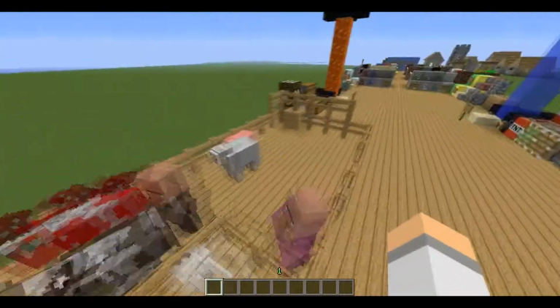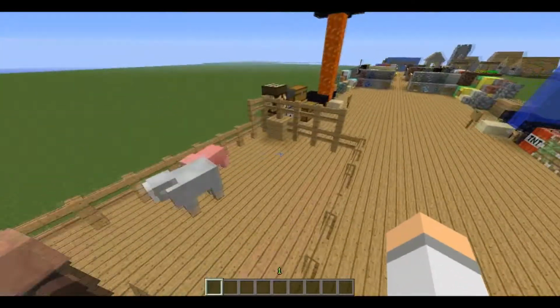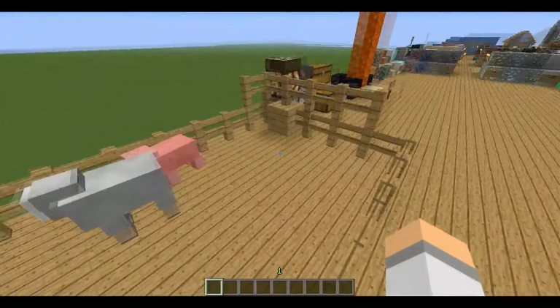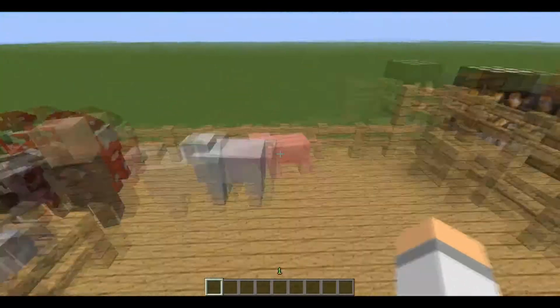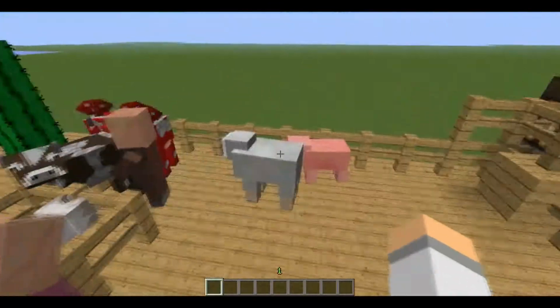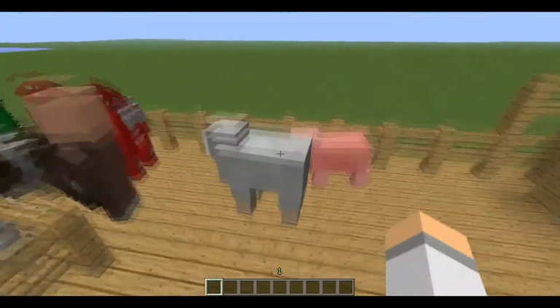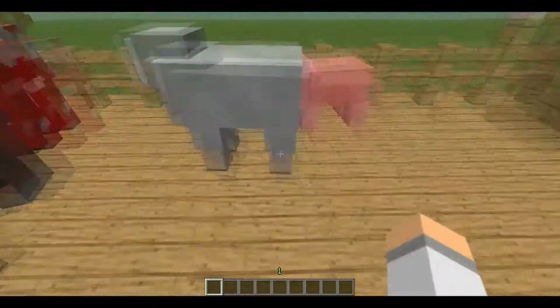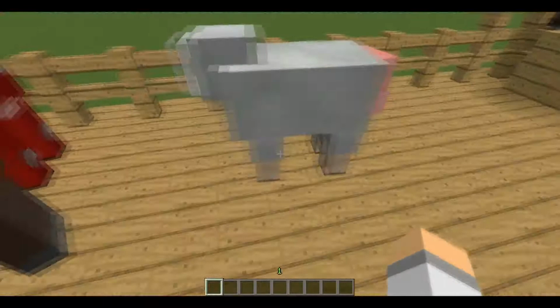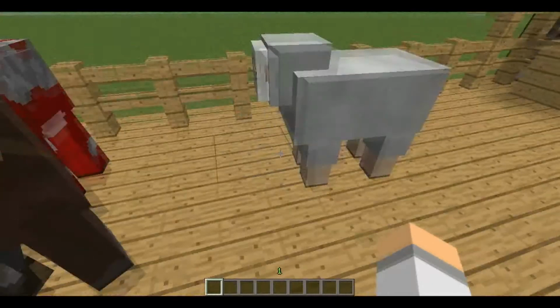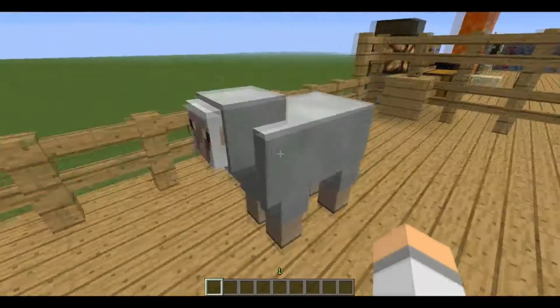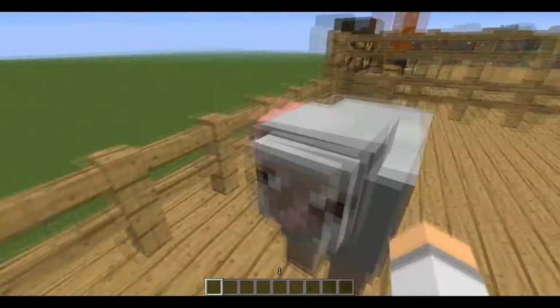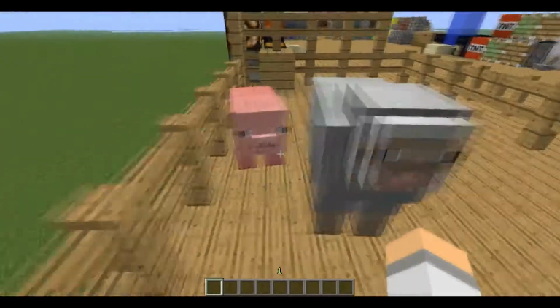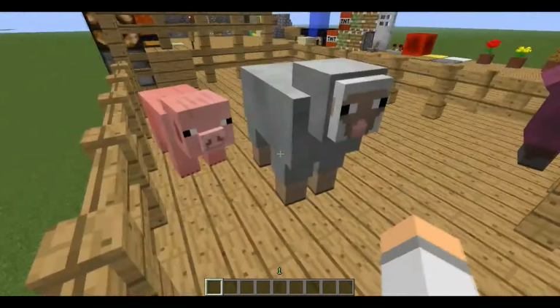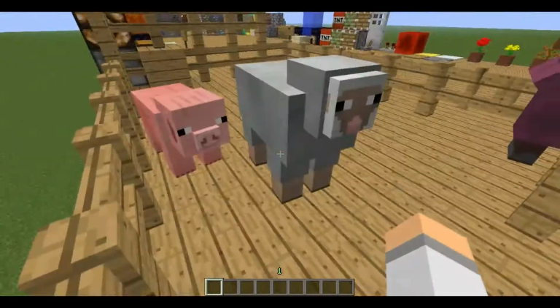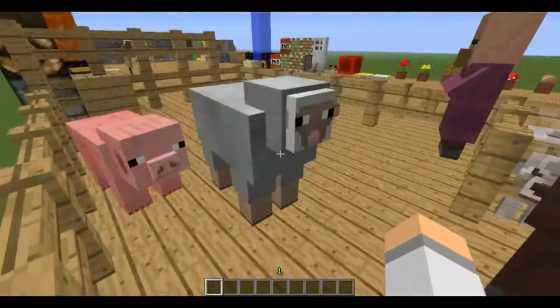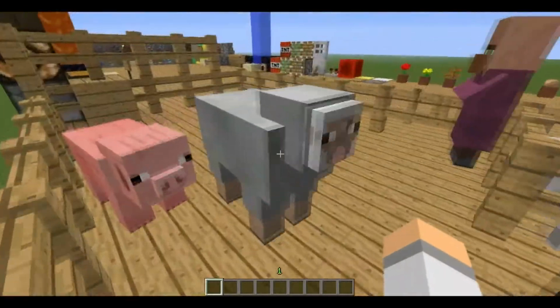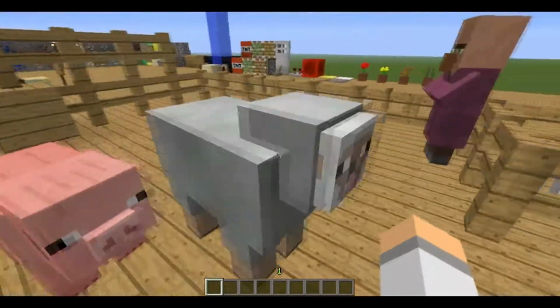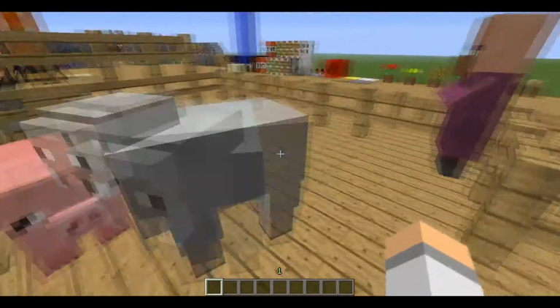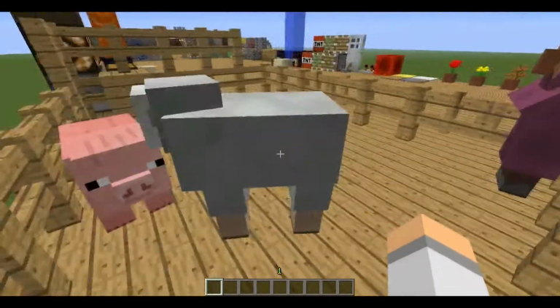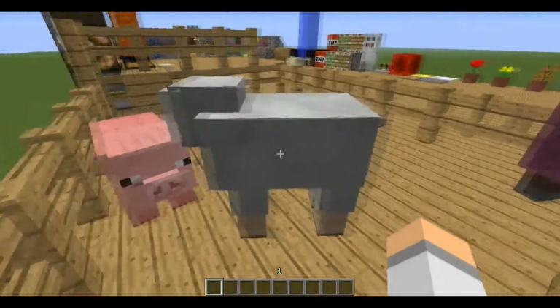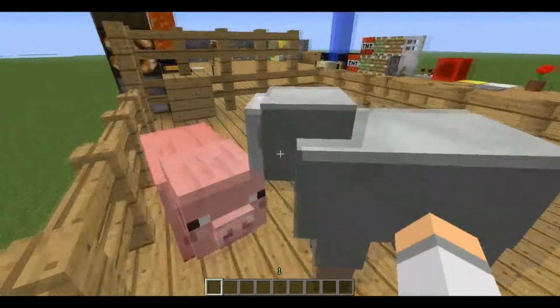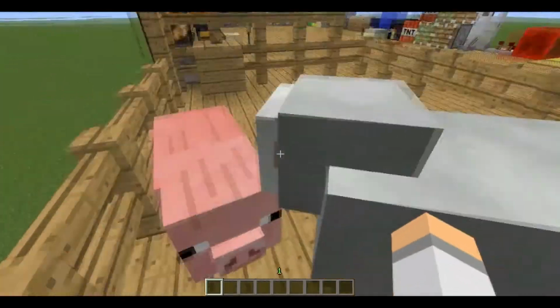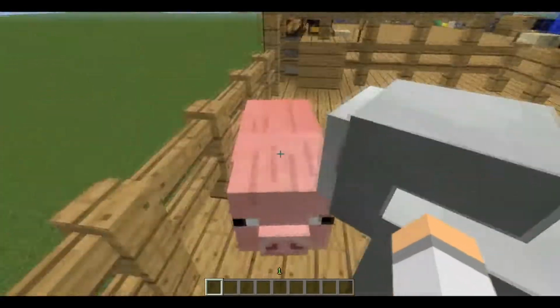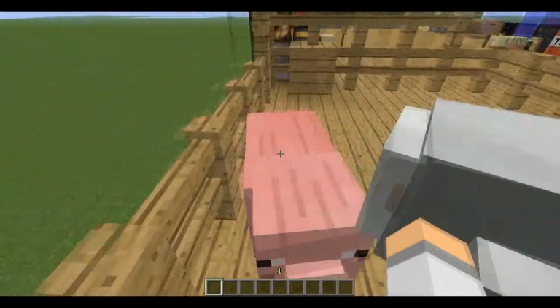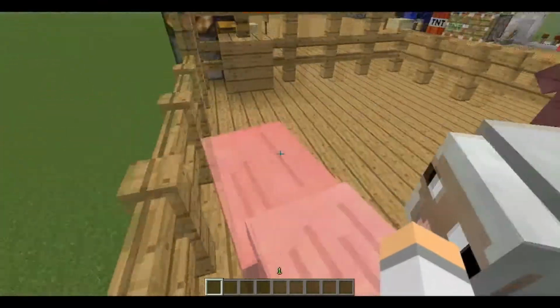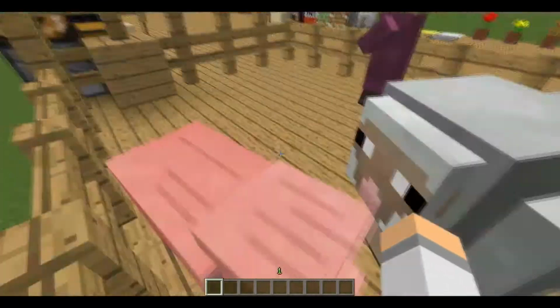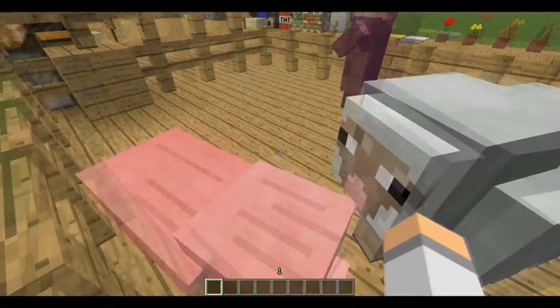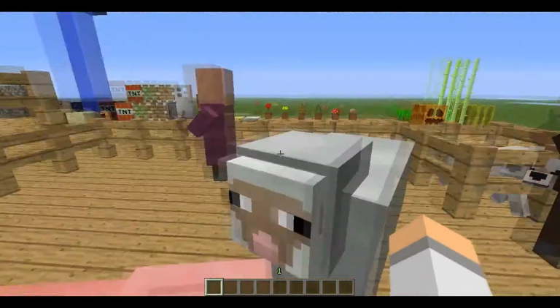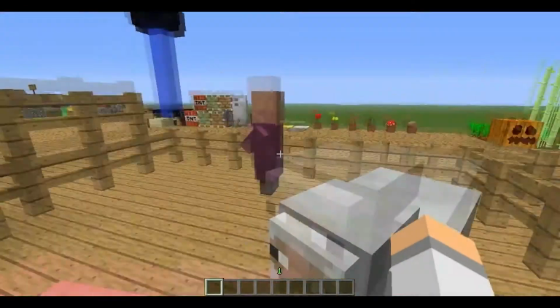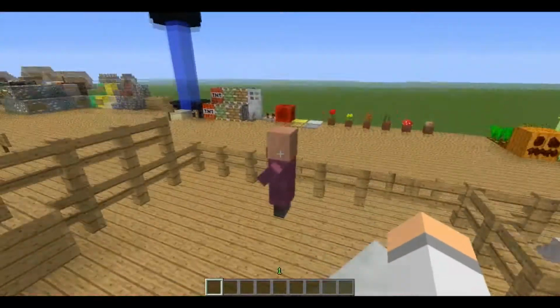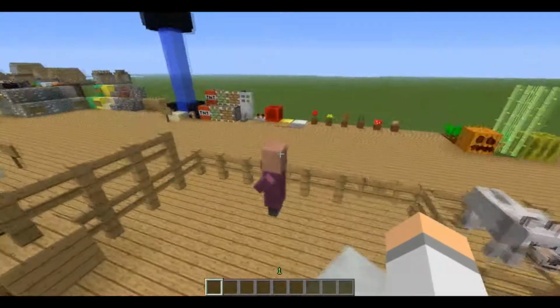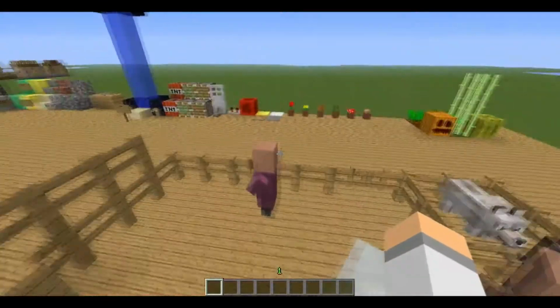And over here we have a cactus. And then in this beautiful cell we have a sheep, and a pinky pinky piggy.